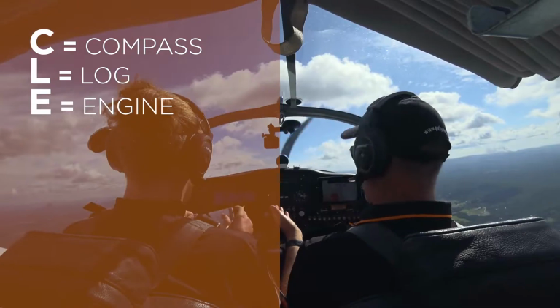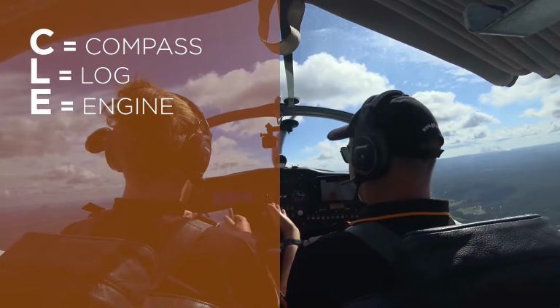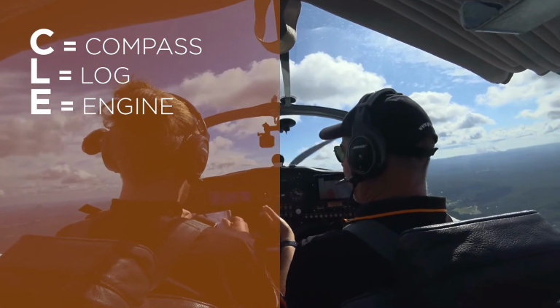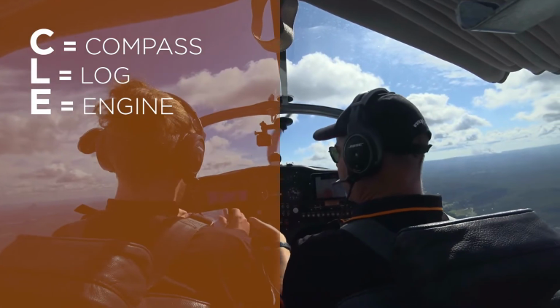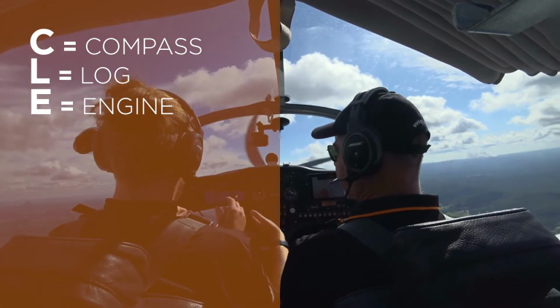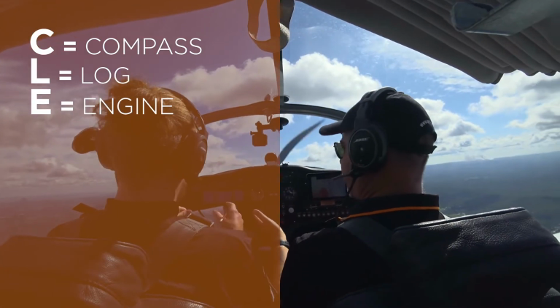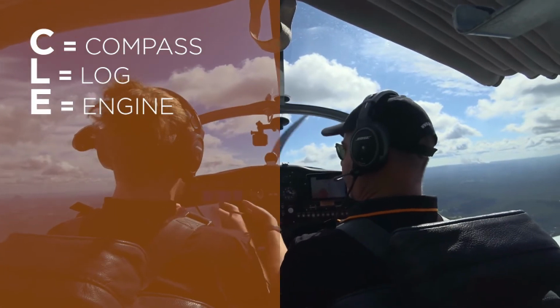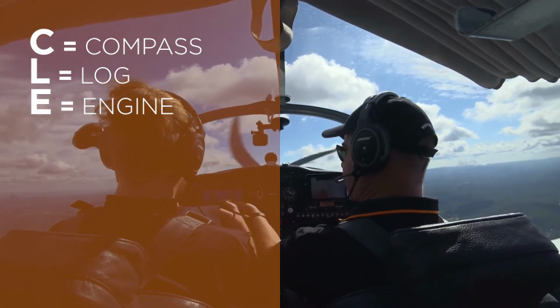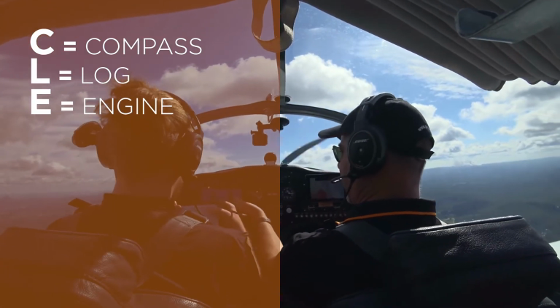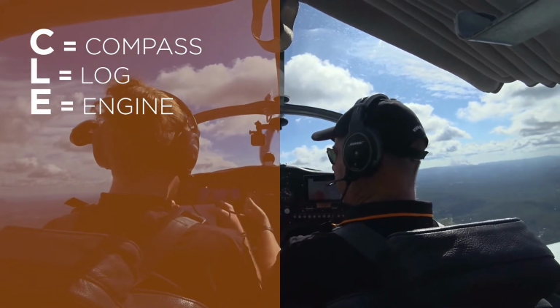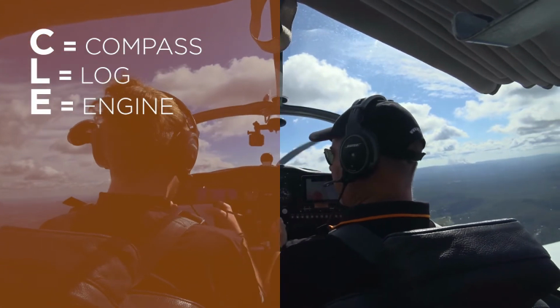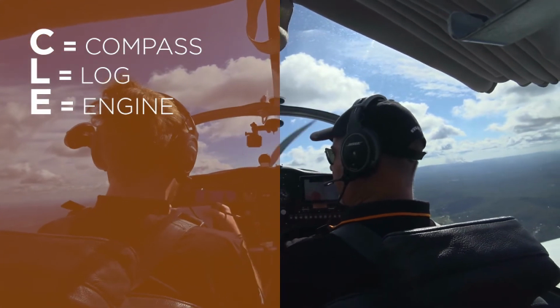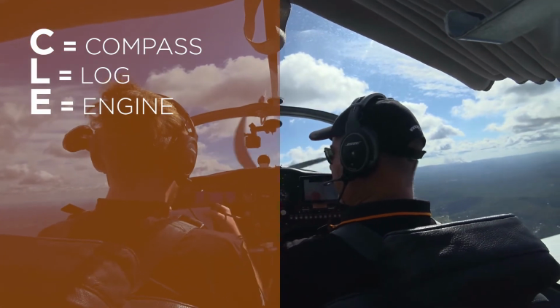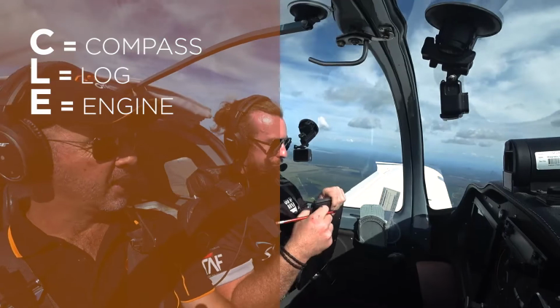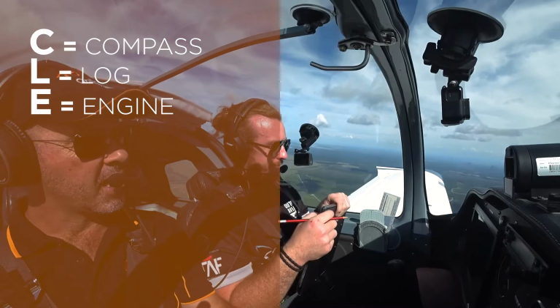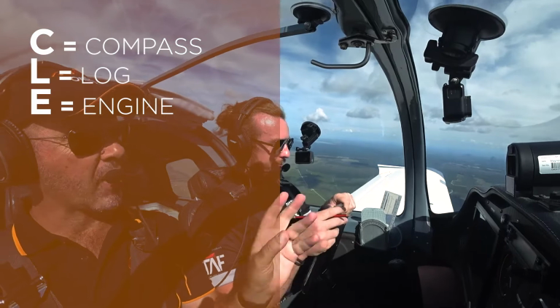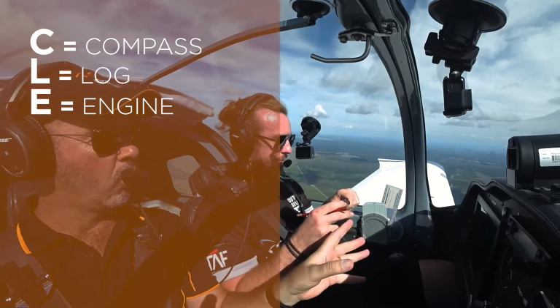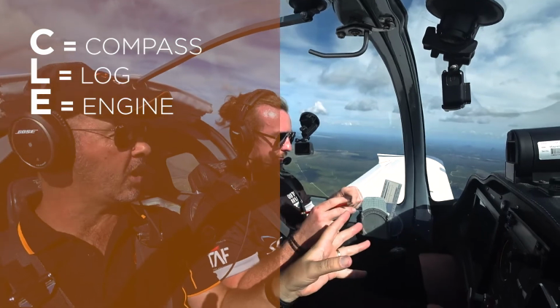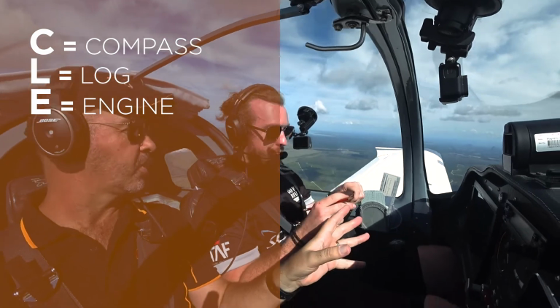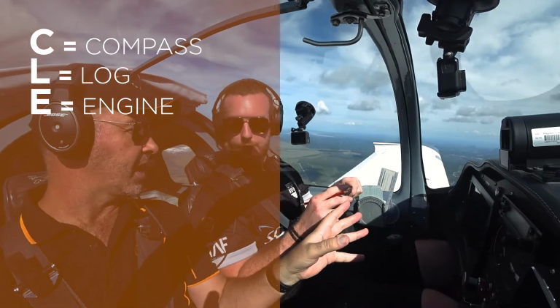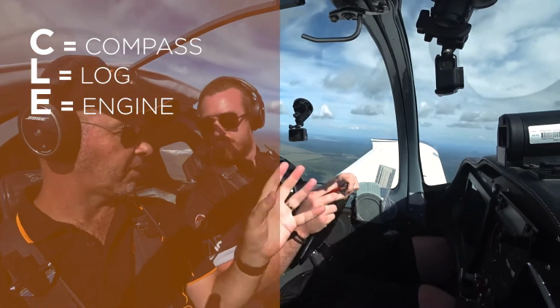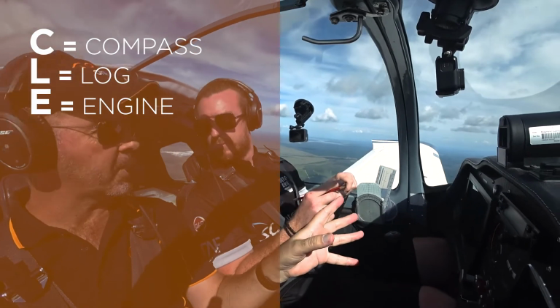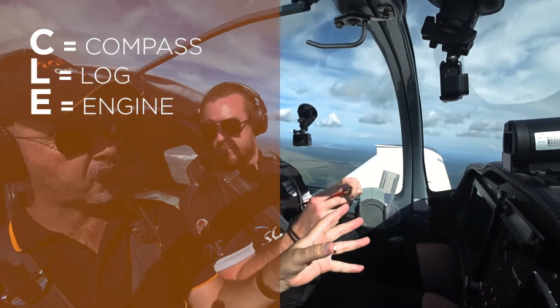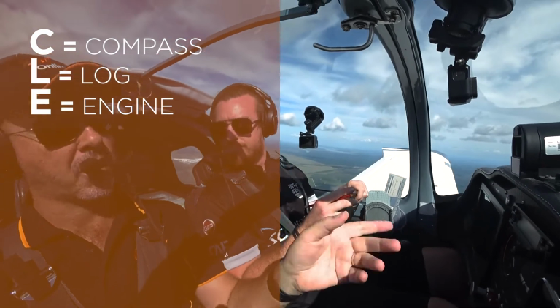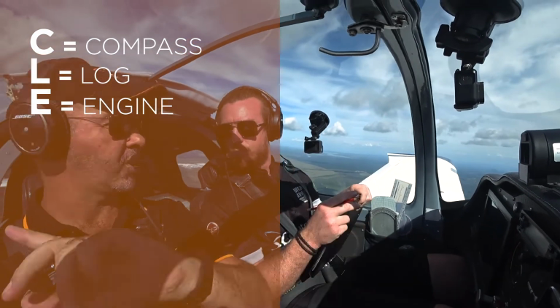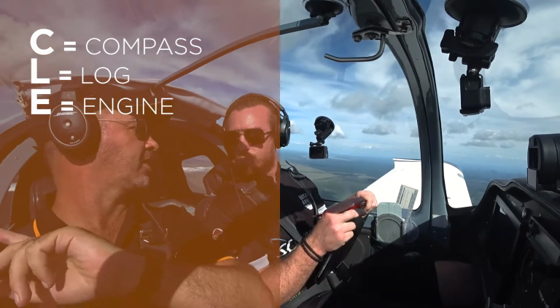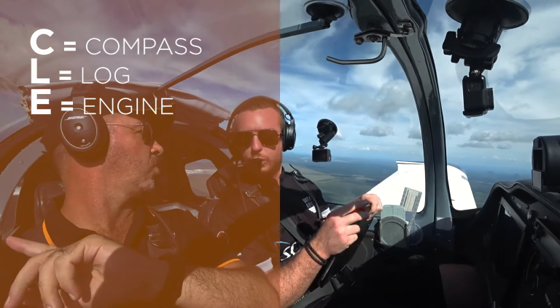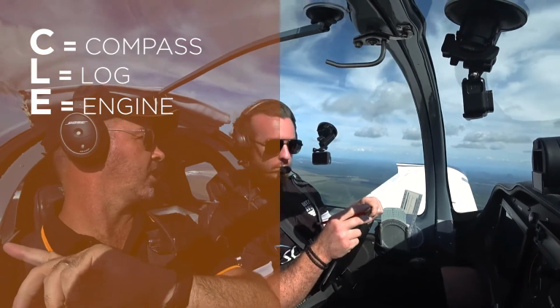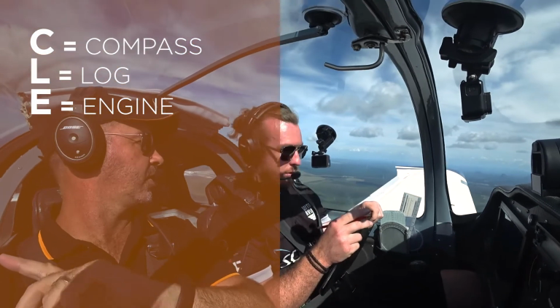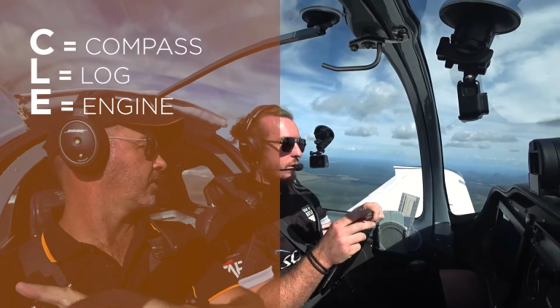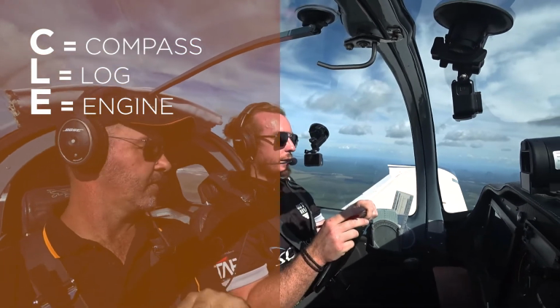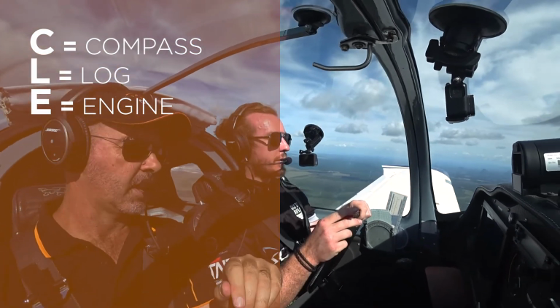E — we're going to check our engine temperatures and pressures. Make sure we're in the green. If they weren't in the green now or something, you'd want to turn back towards the airfield.